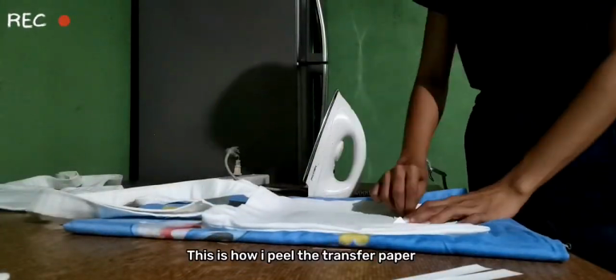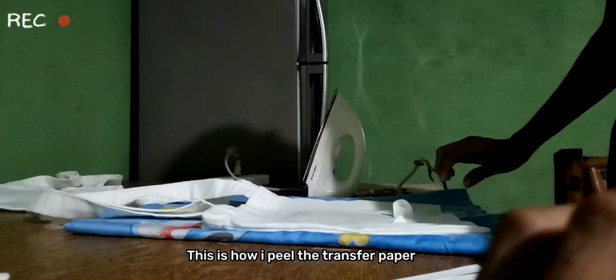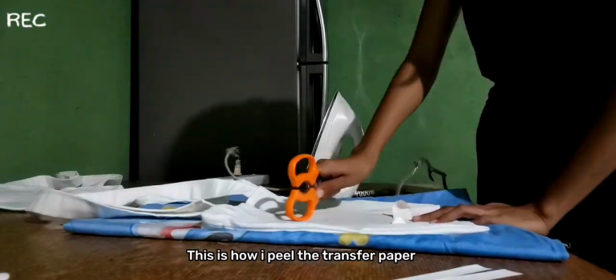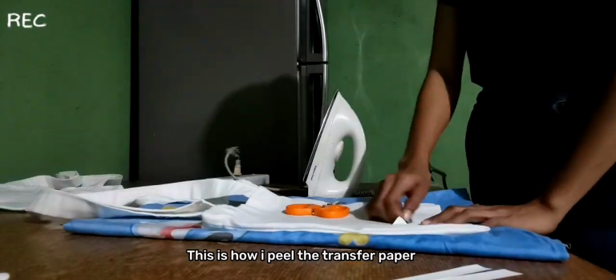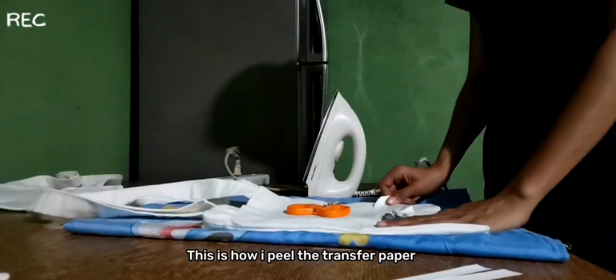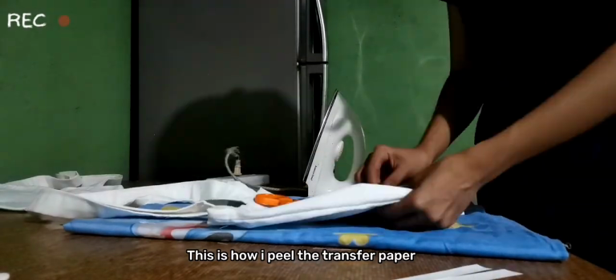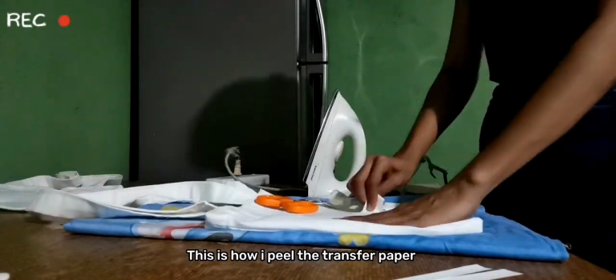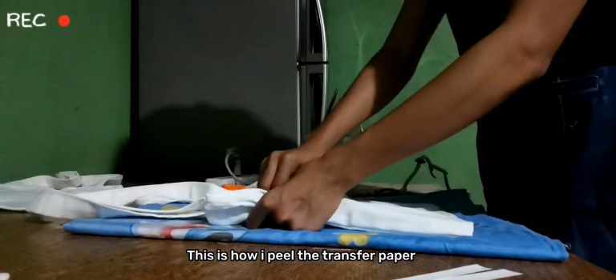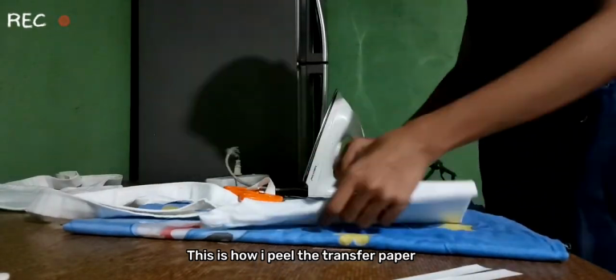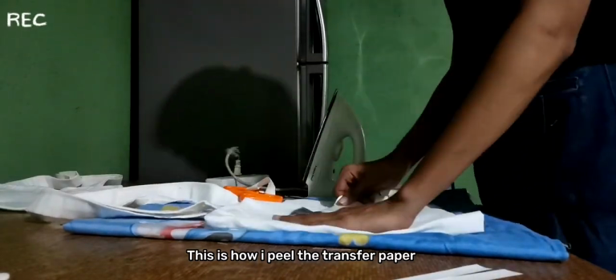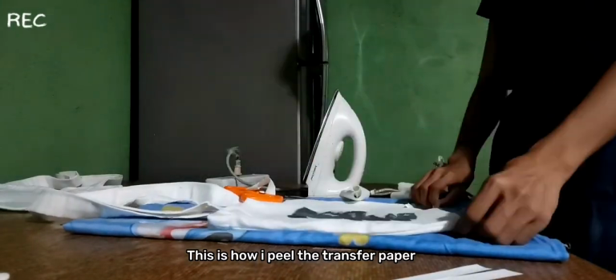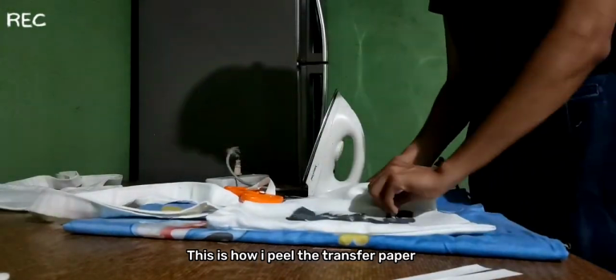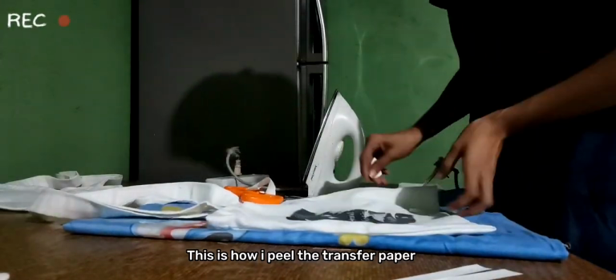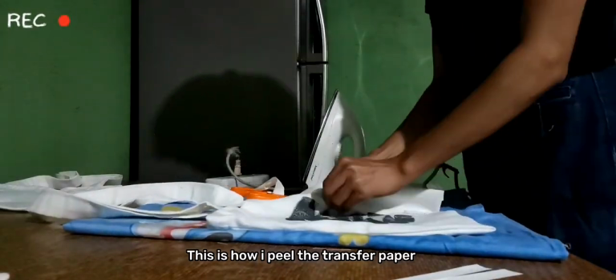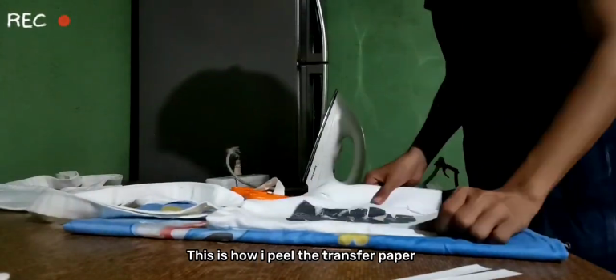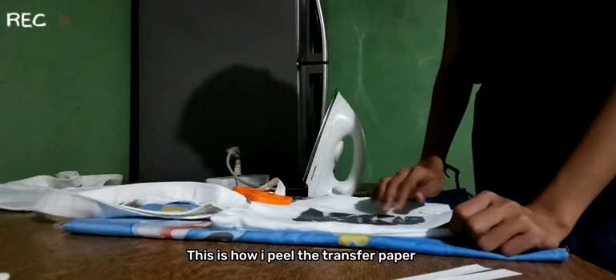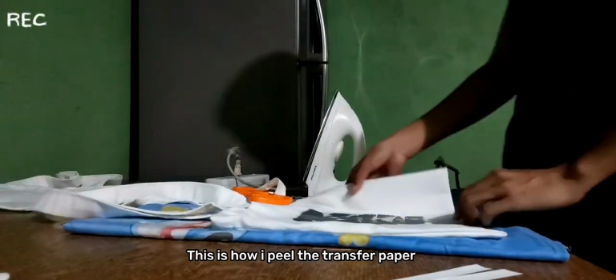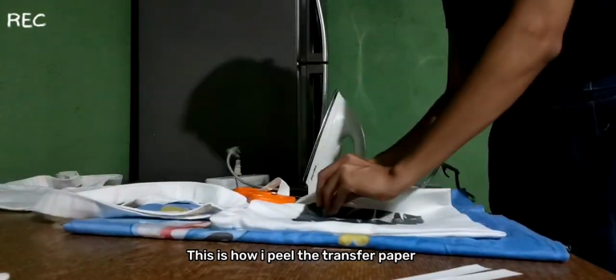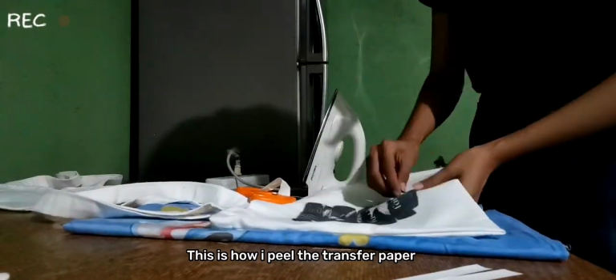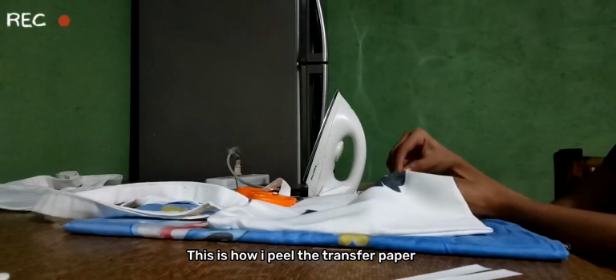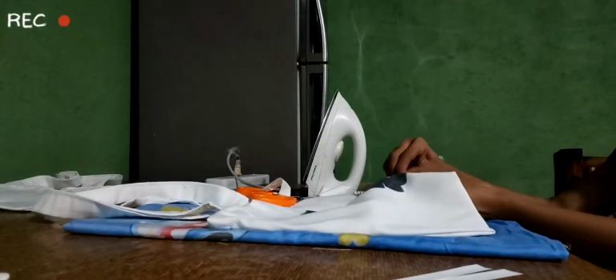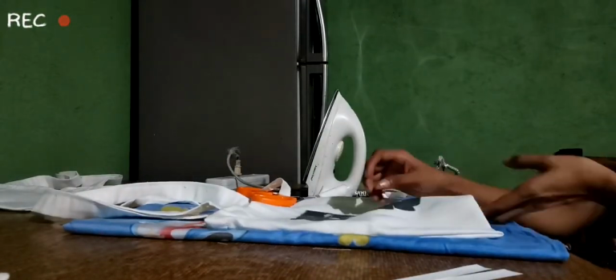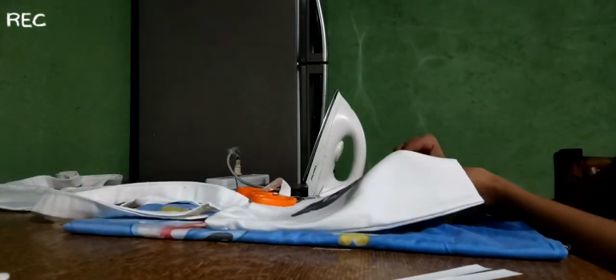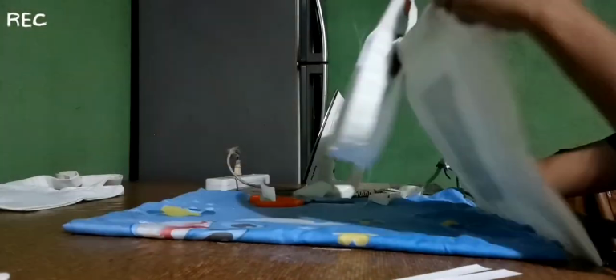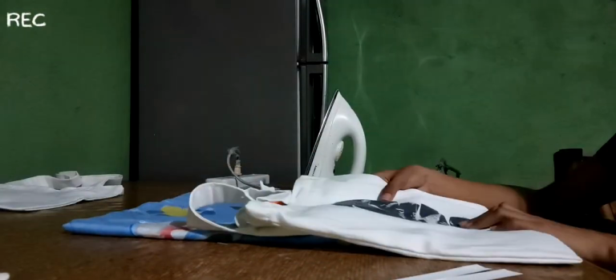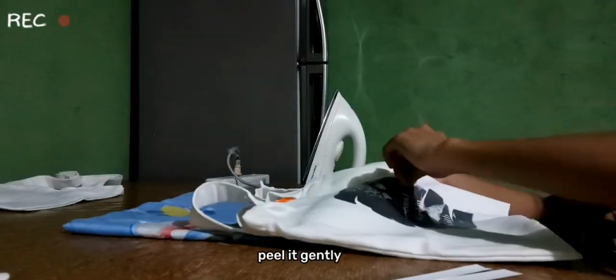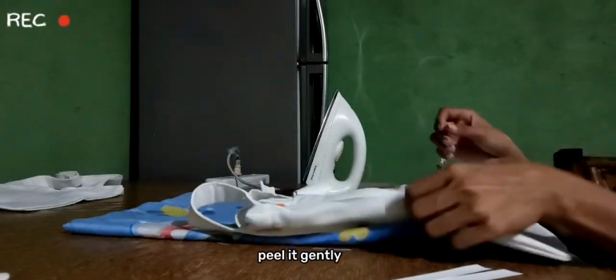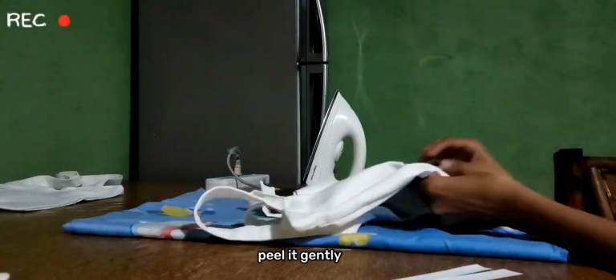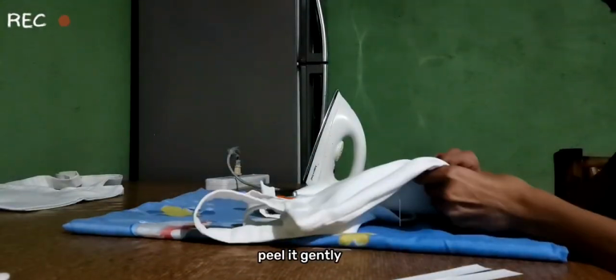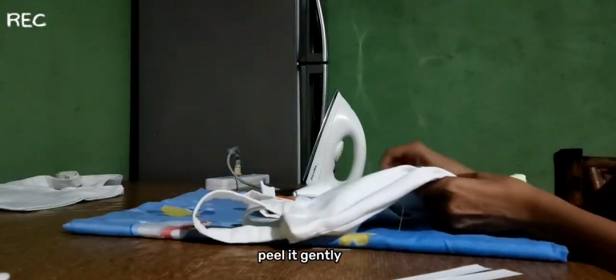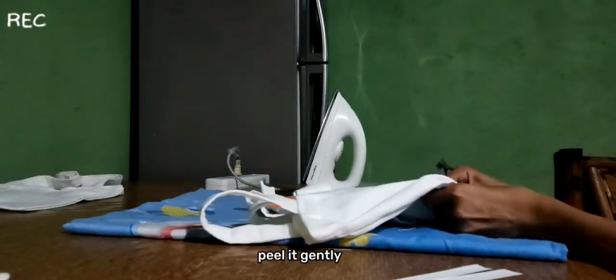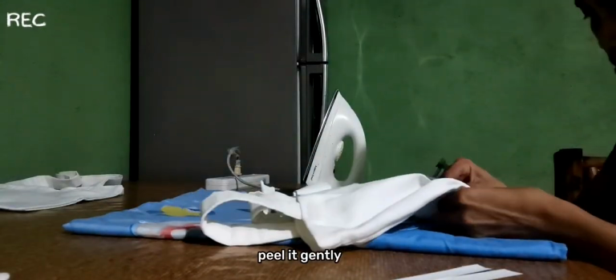This is how I peel the transfer paper — peel it gently.